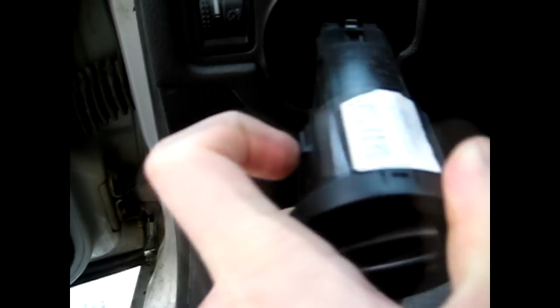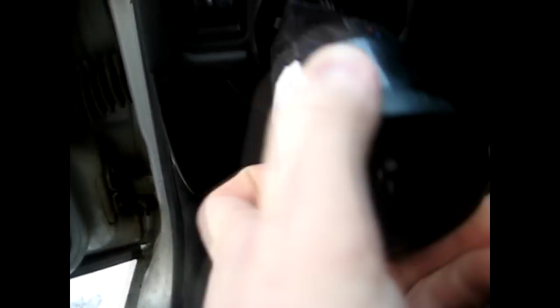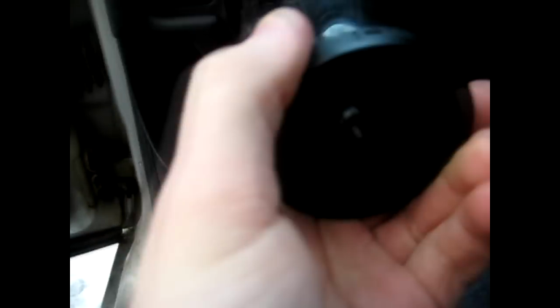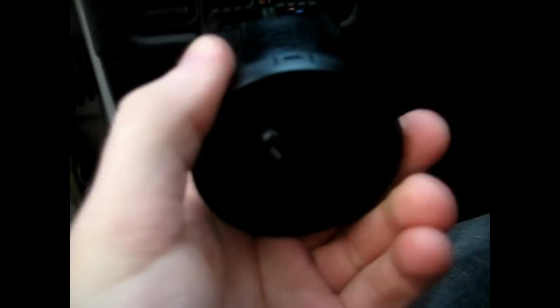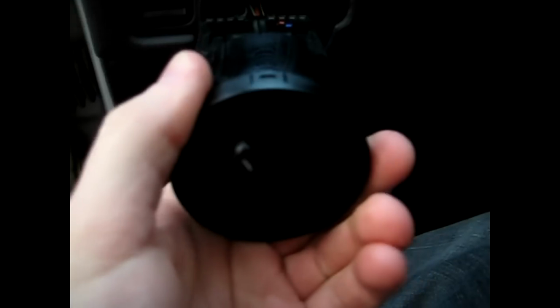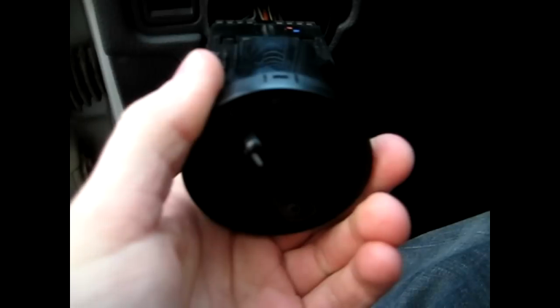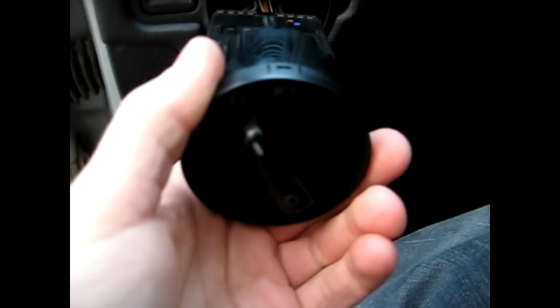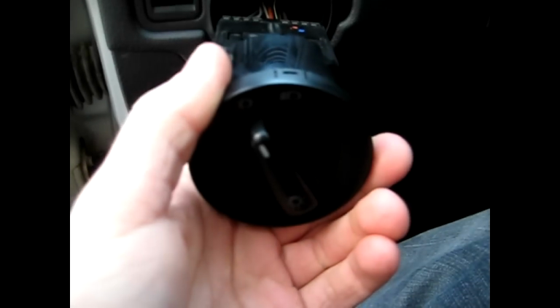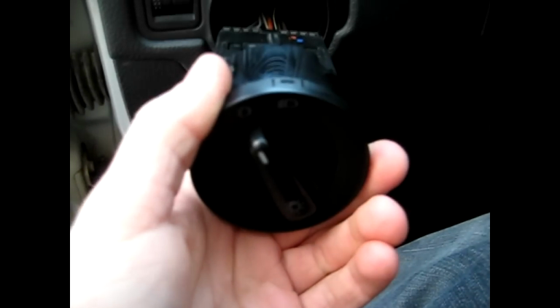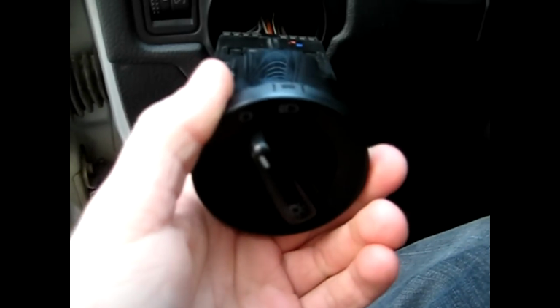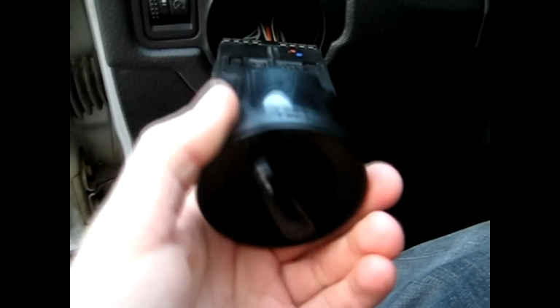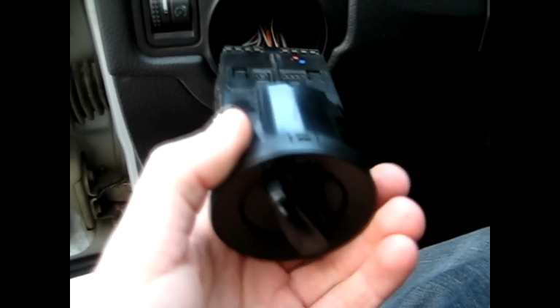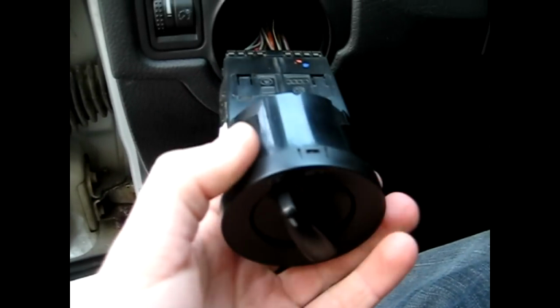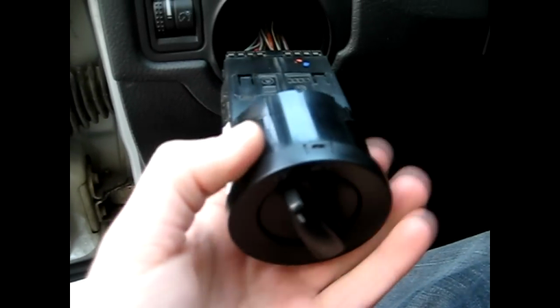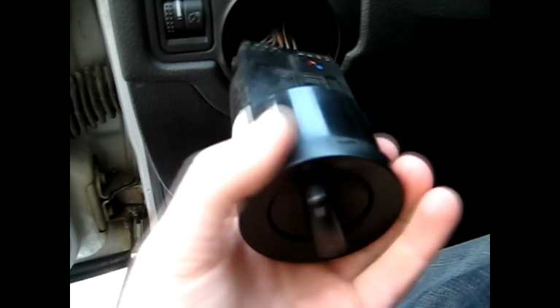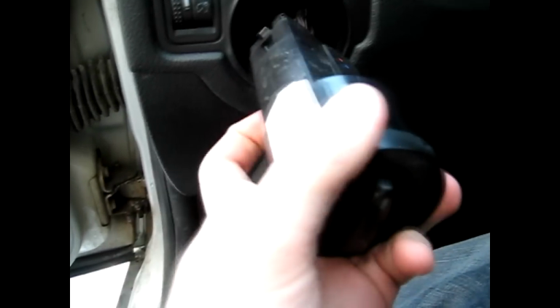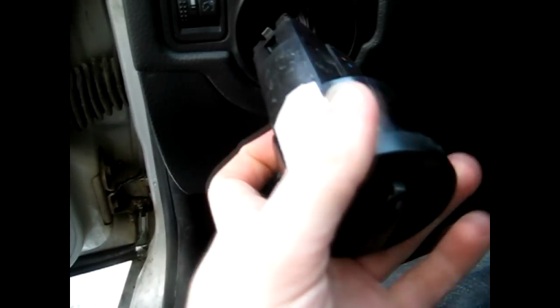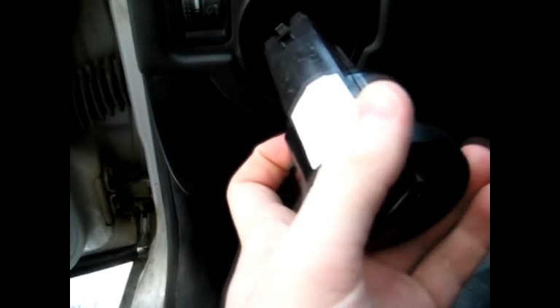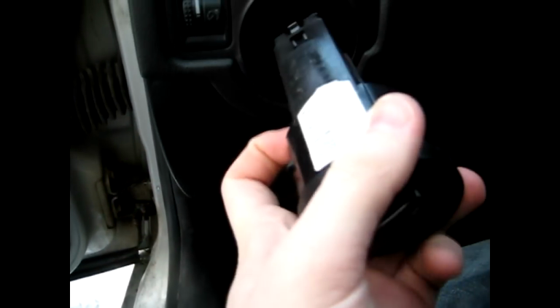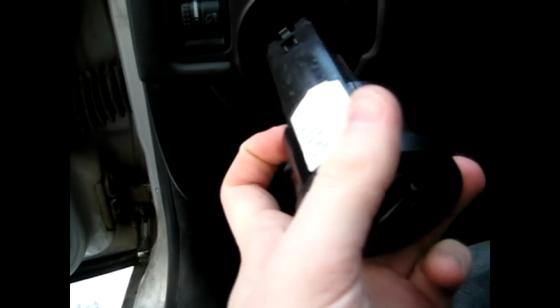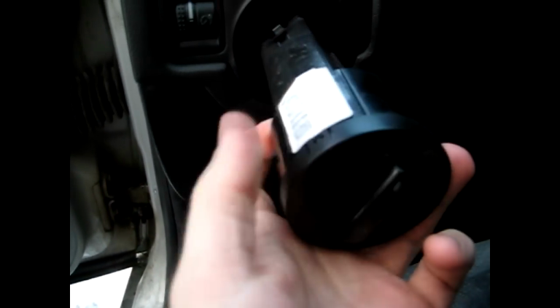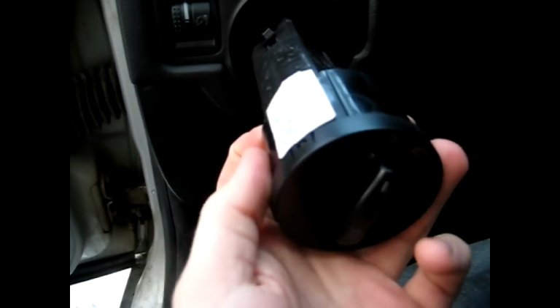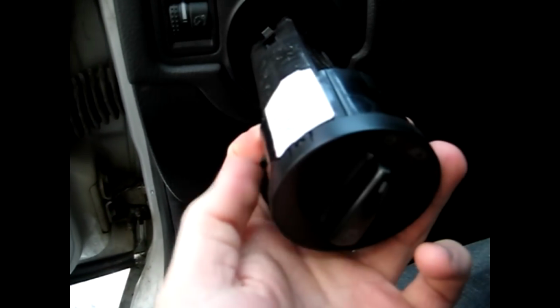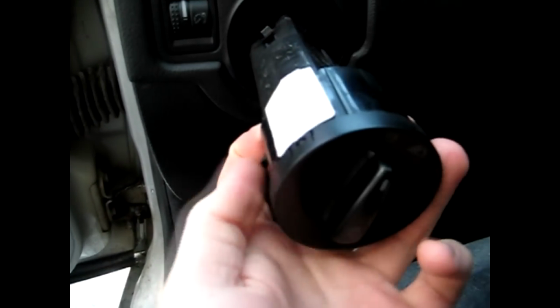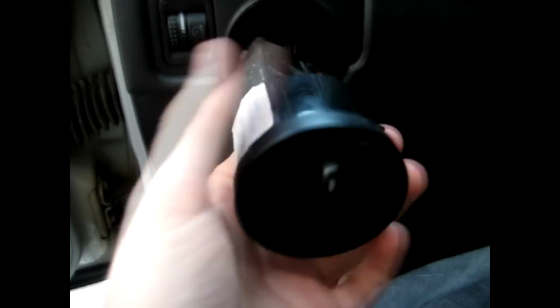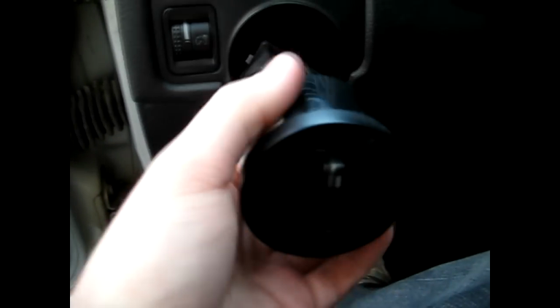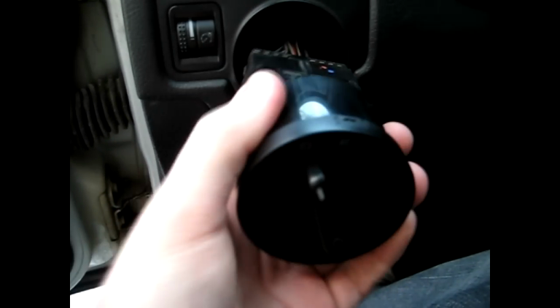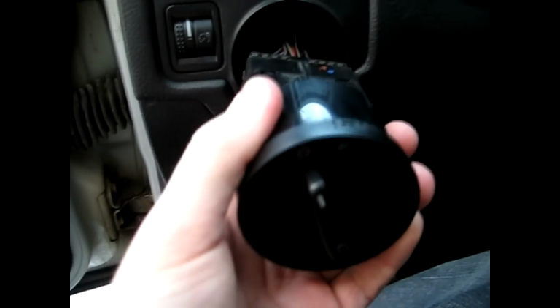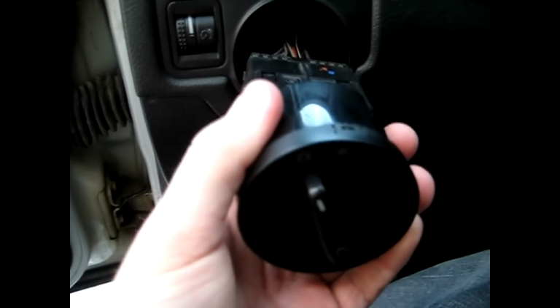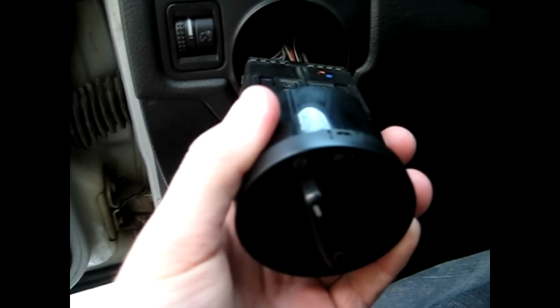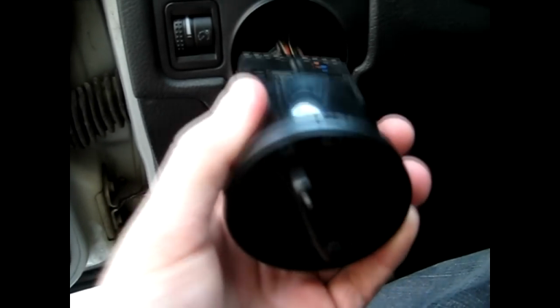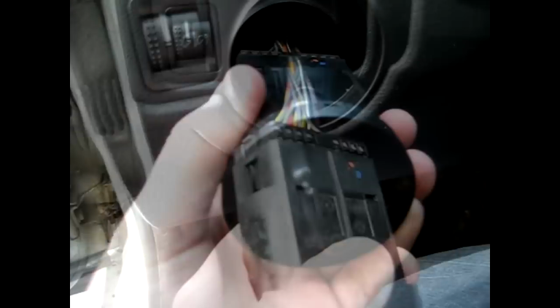Now when you turn the switch itself, it actually retracts the clips in, so you can pull the switch itself out.